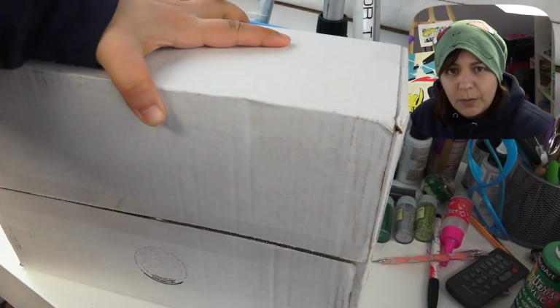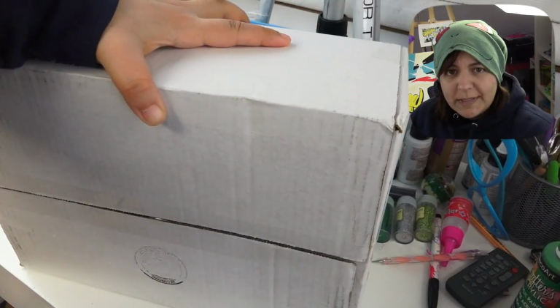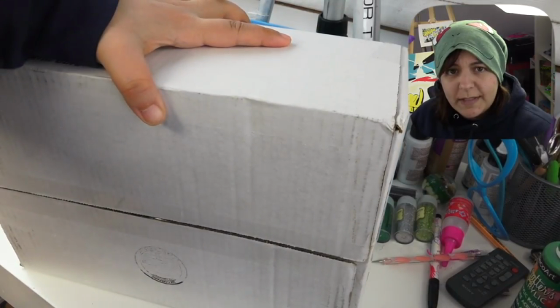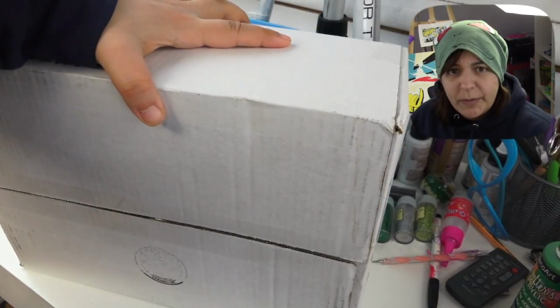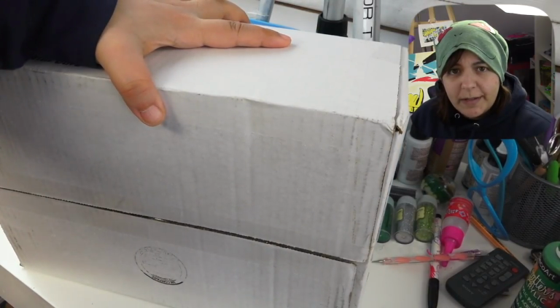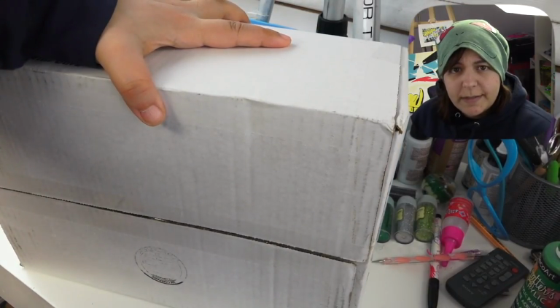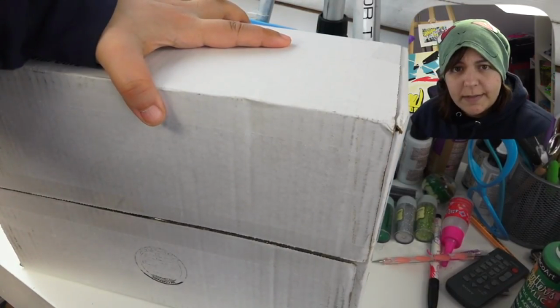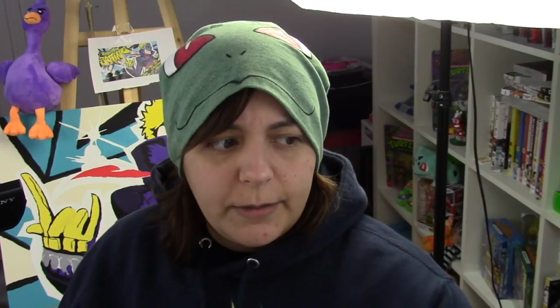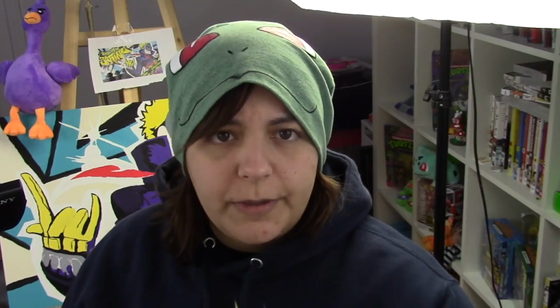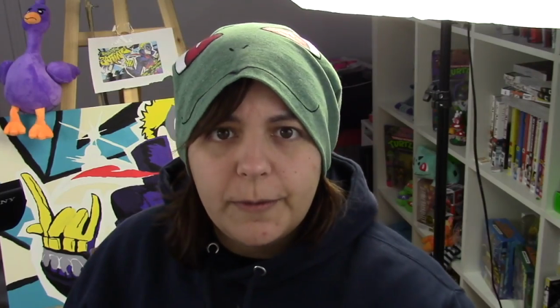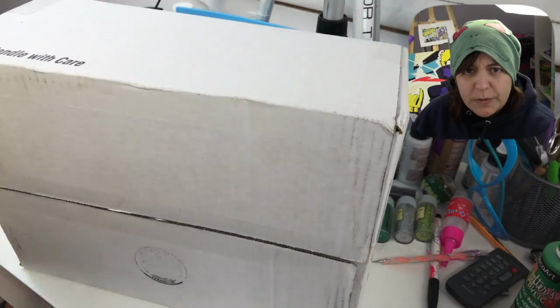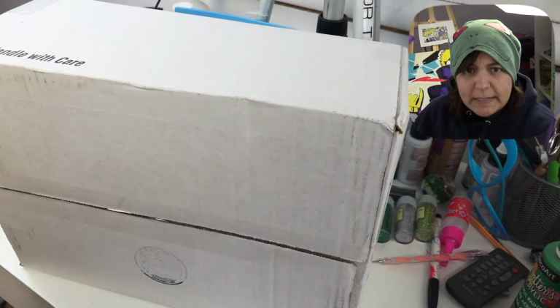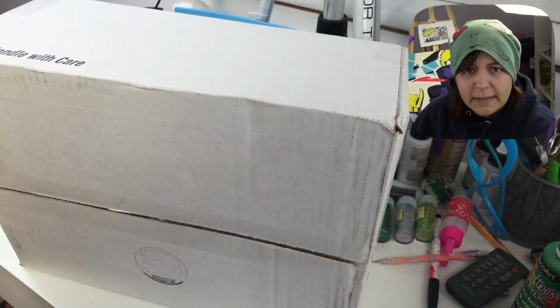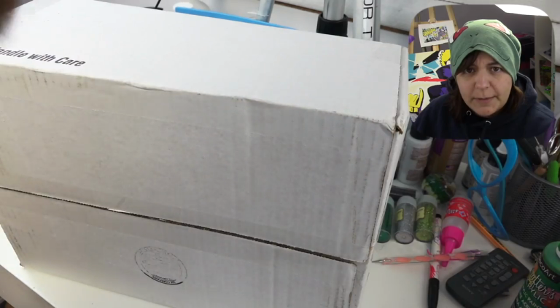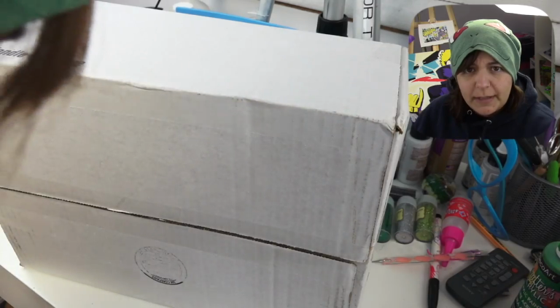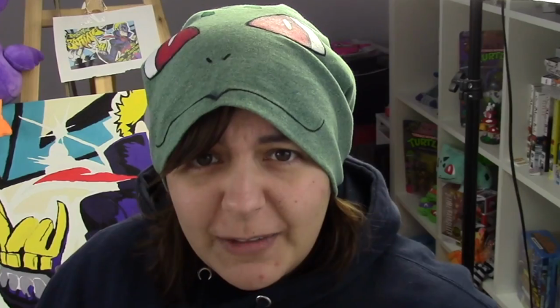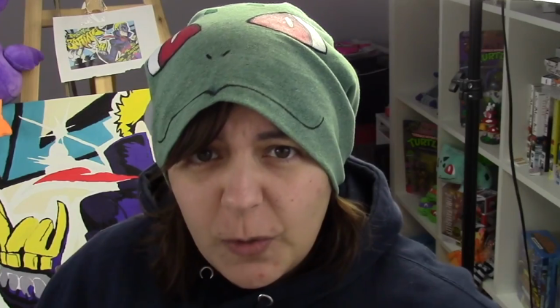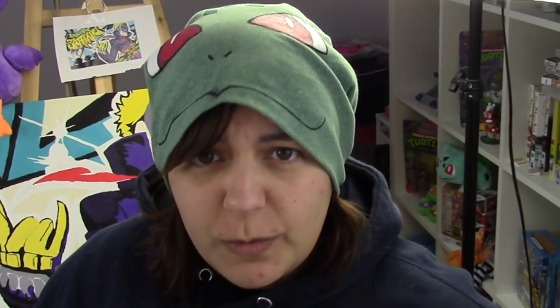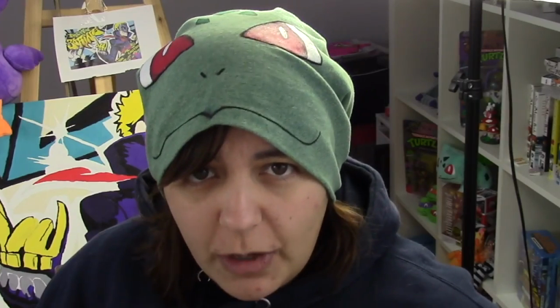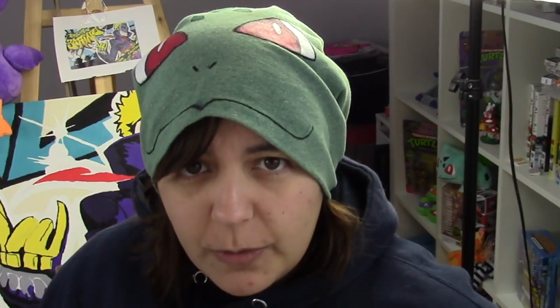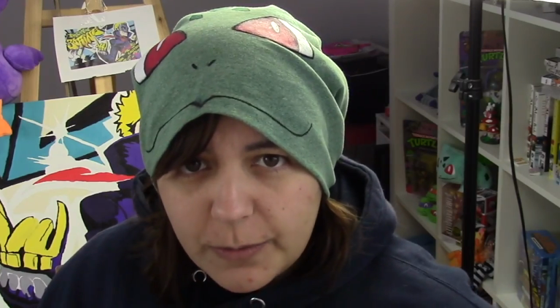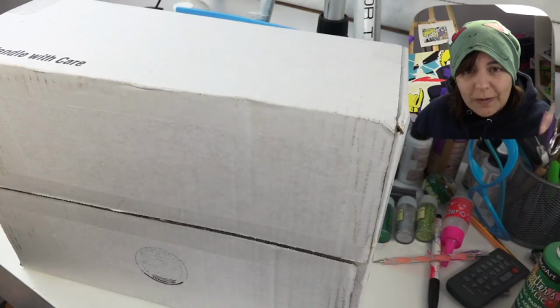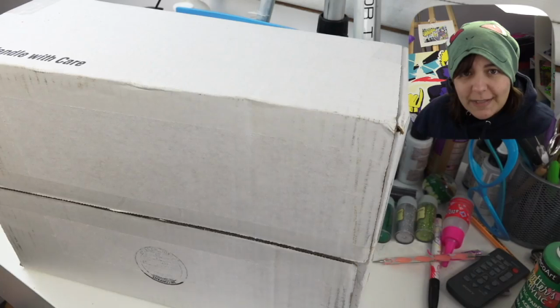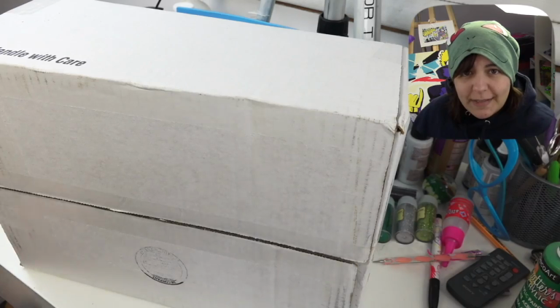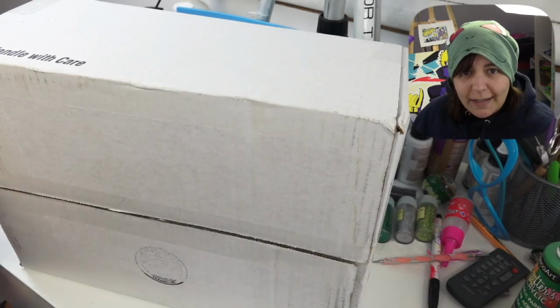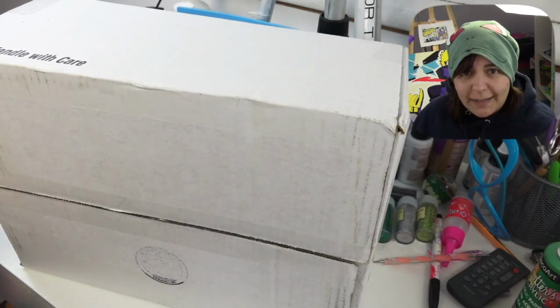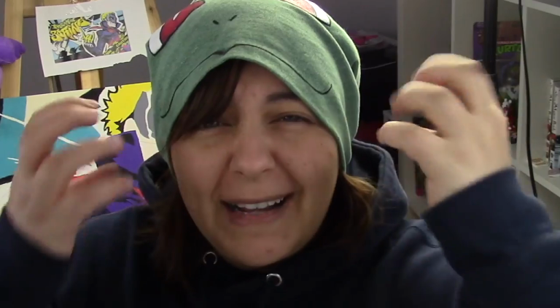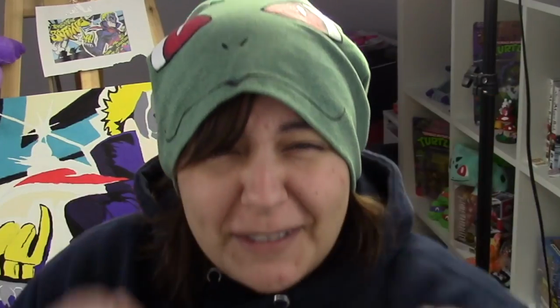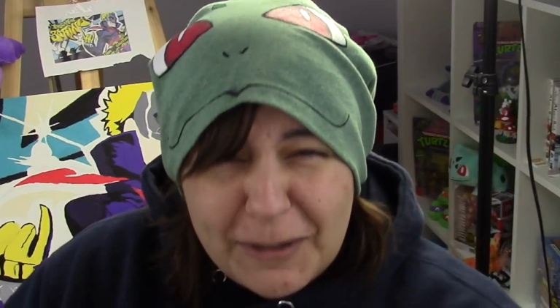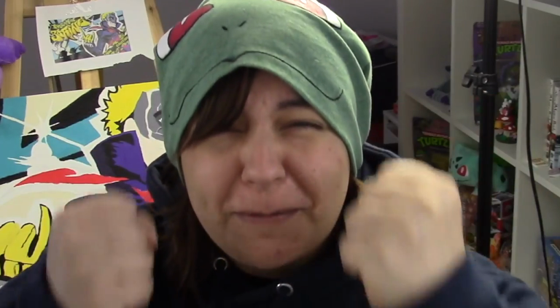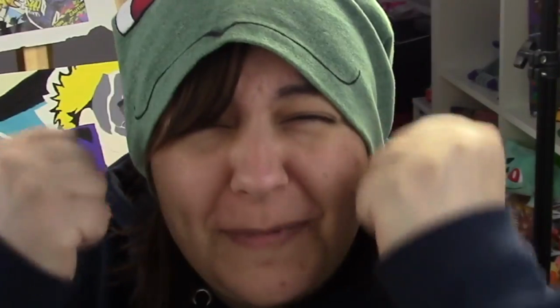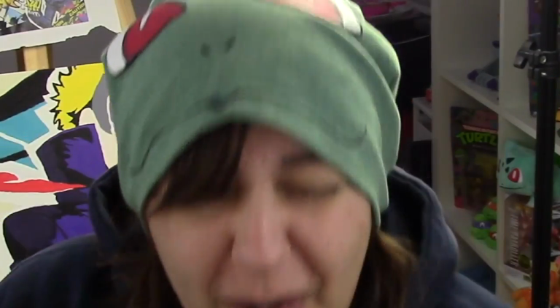What's in this box? I don't know. Who sent it to me? I don't know. What's inside? I don't know.